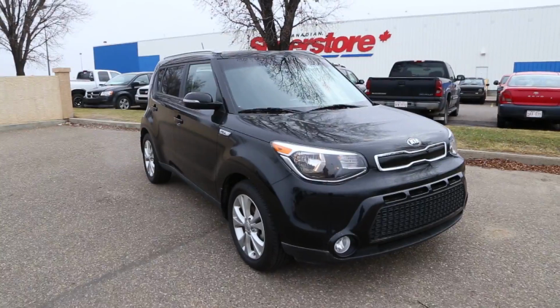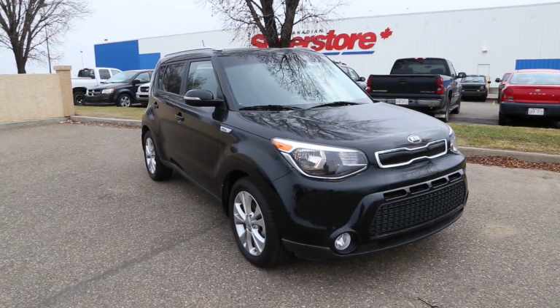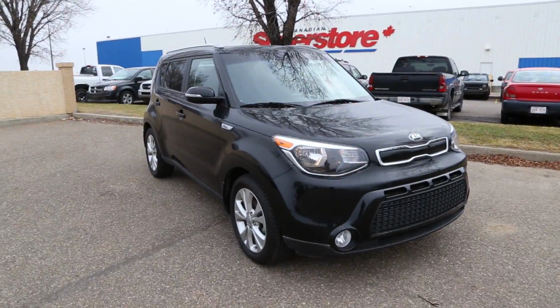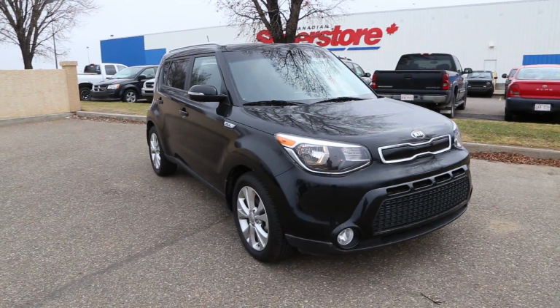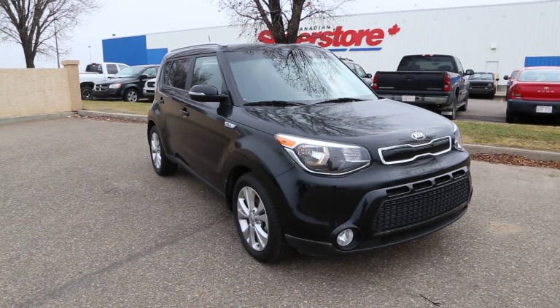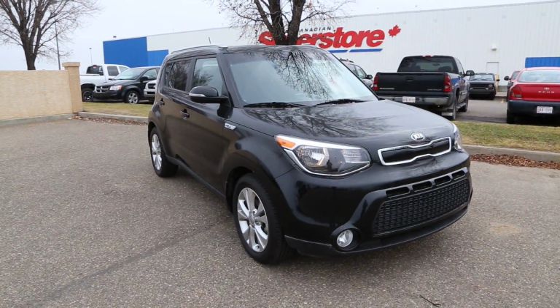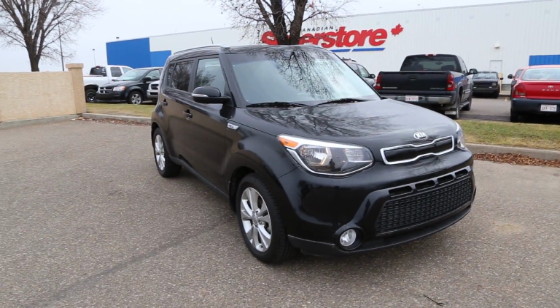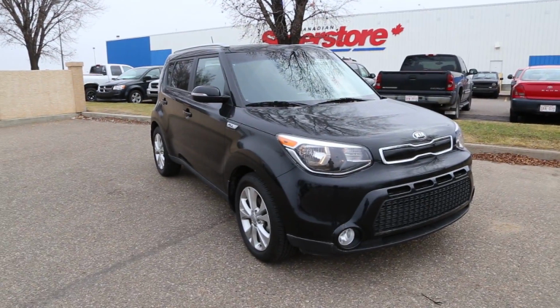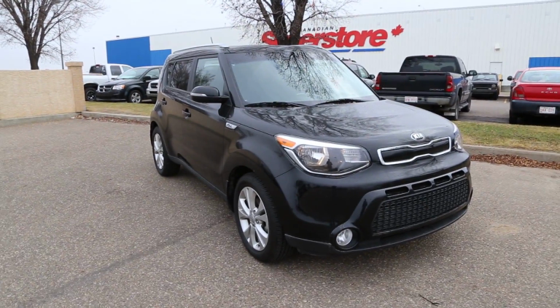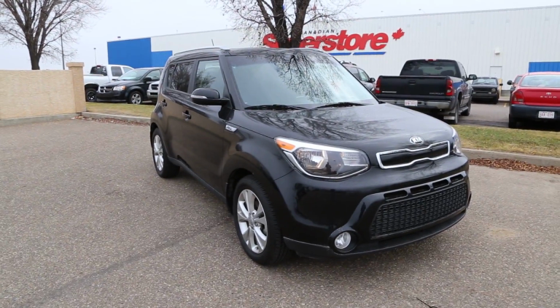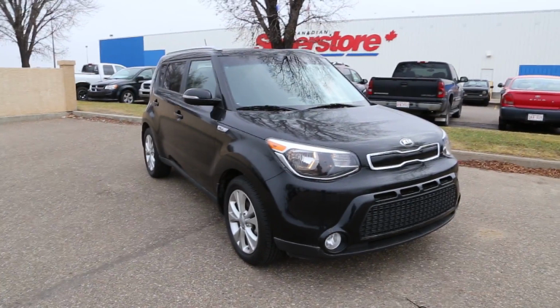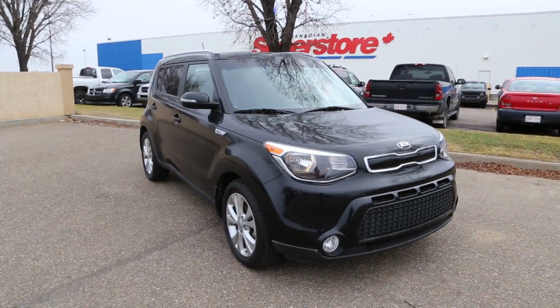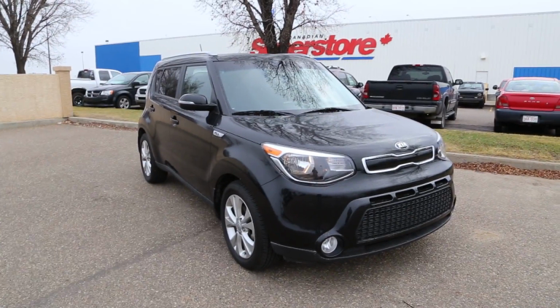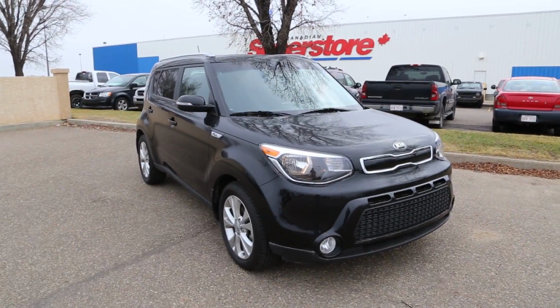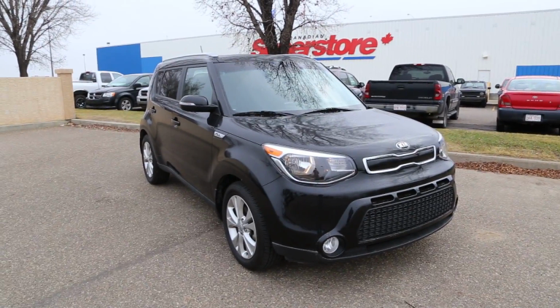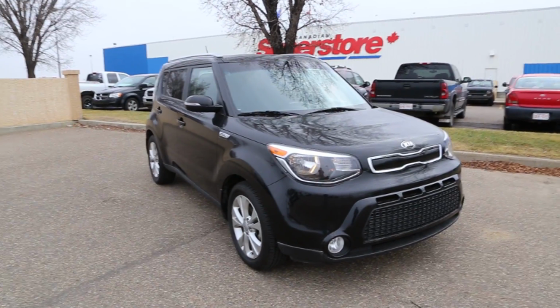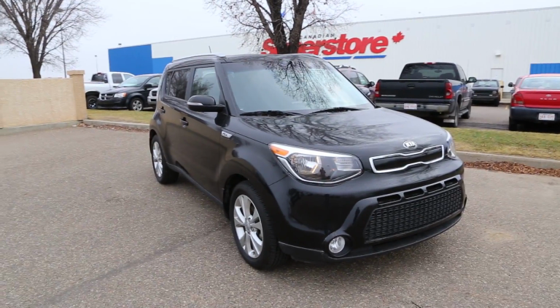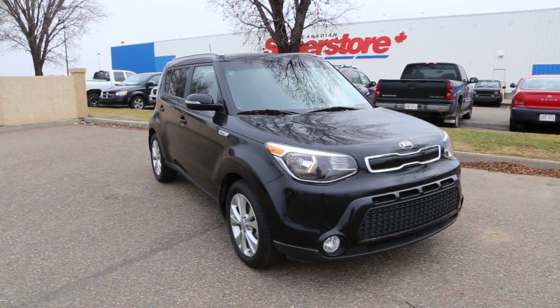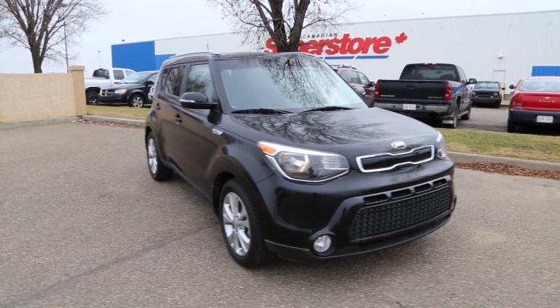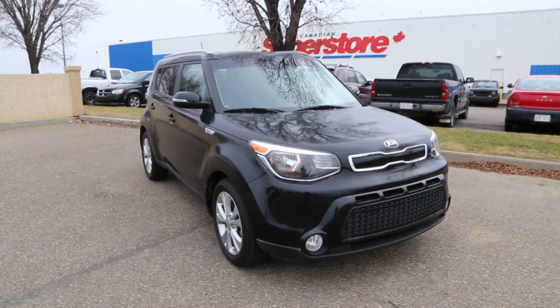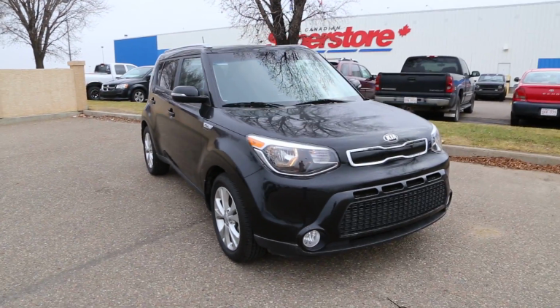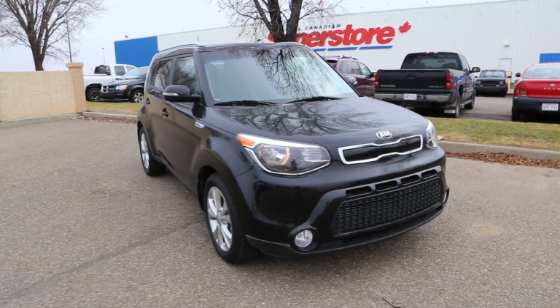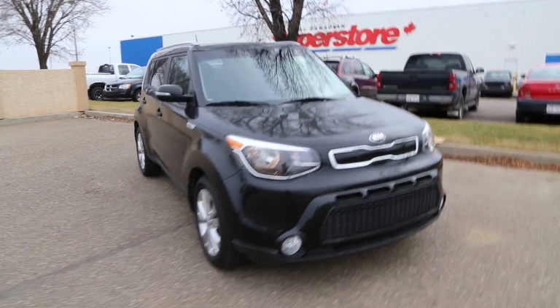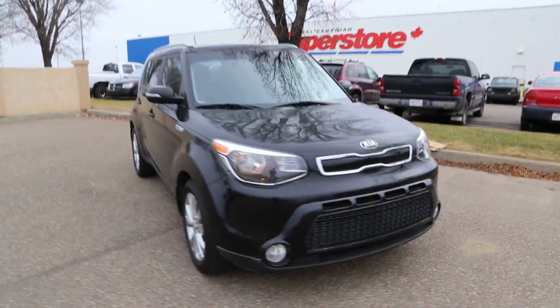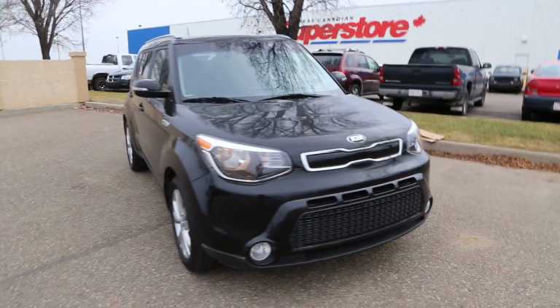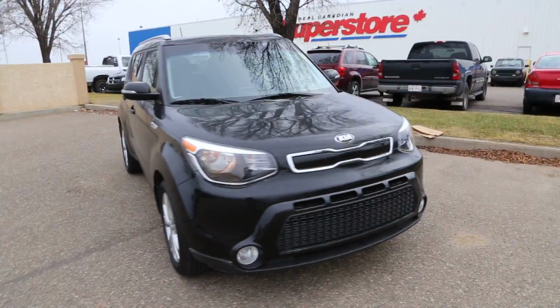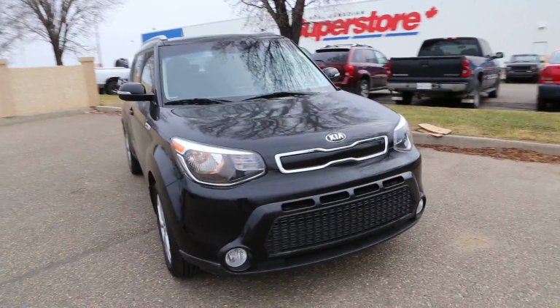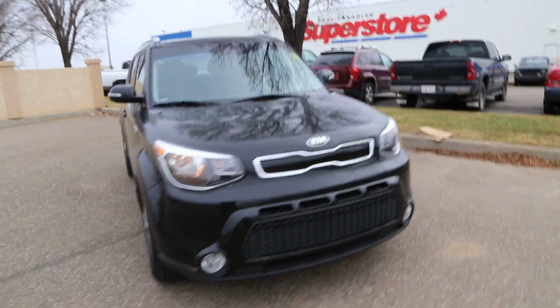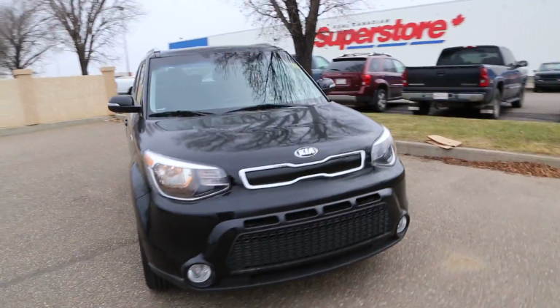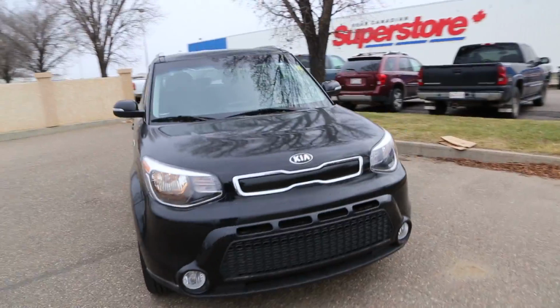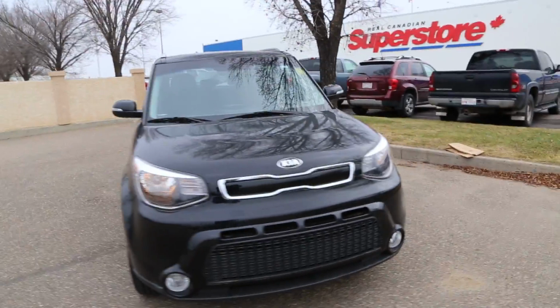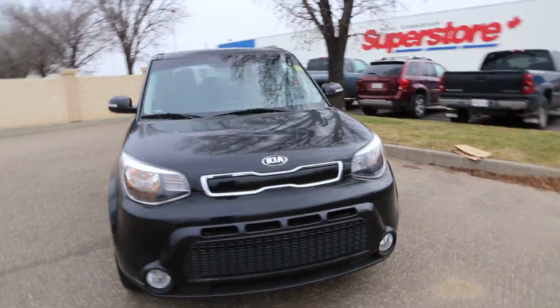Welcome to Davis Buick GMC in Medicine Hat. Today we're looking at a used 2014 Kia Soul.